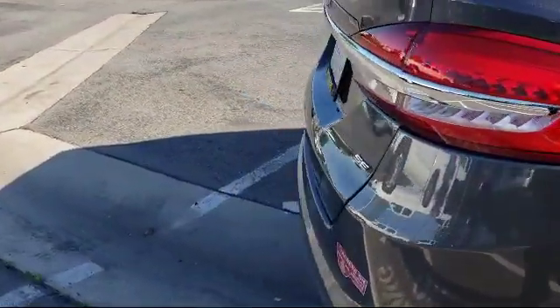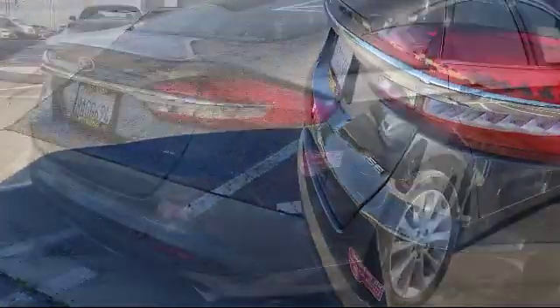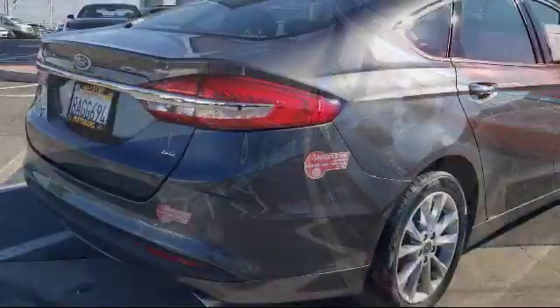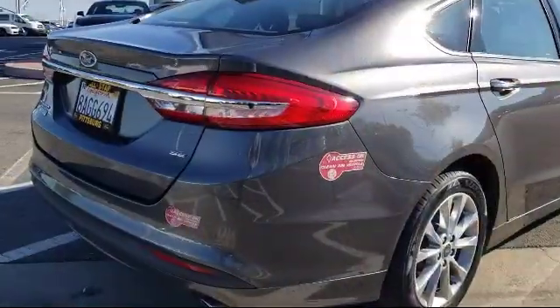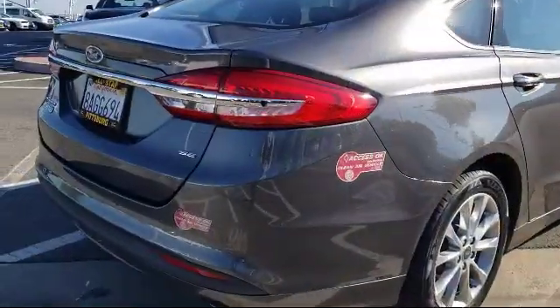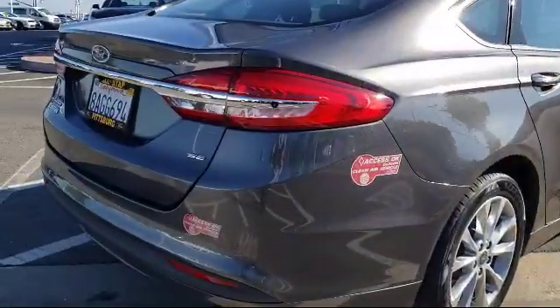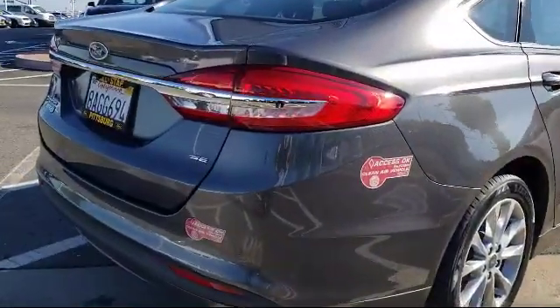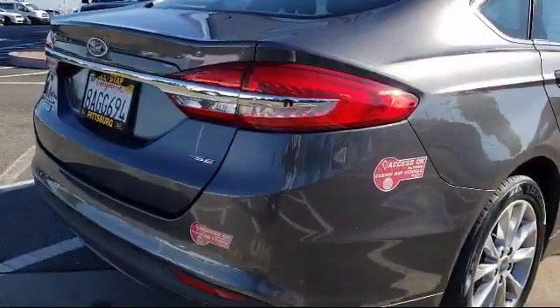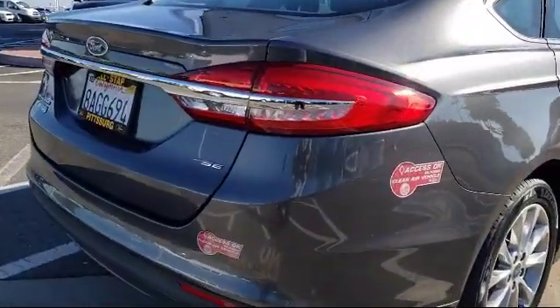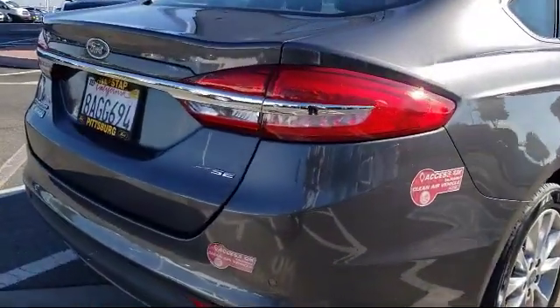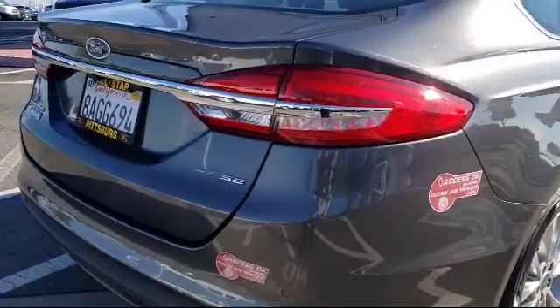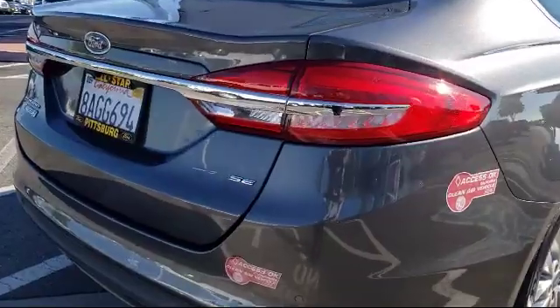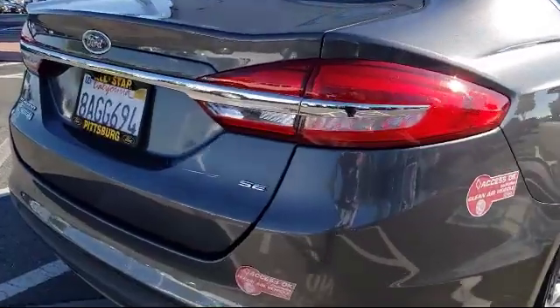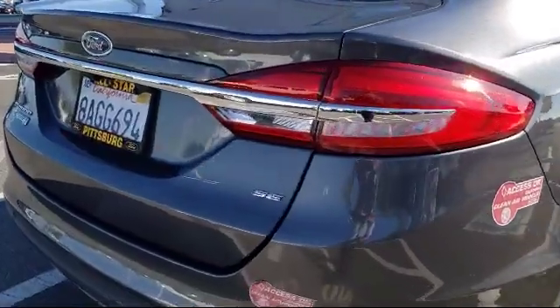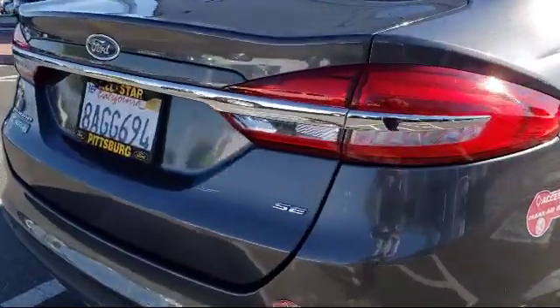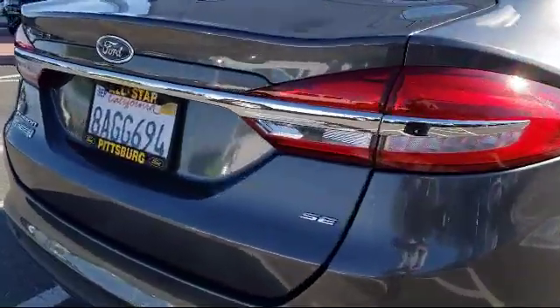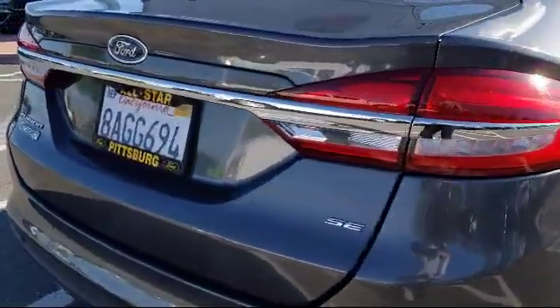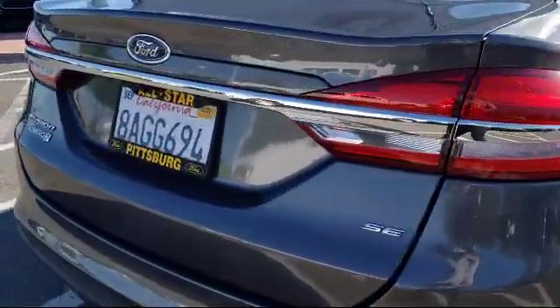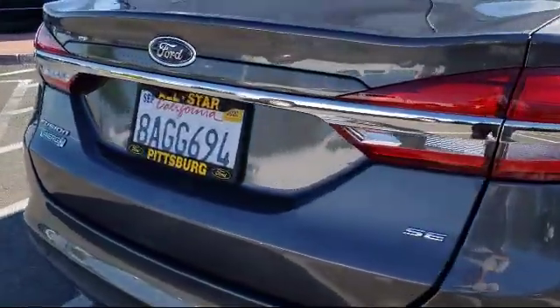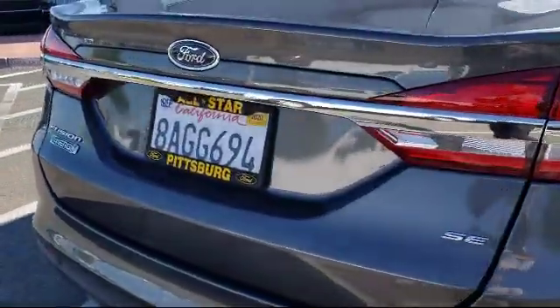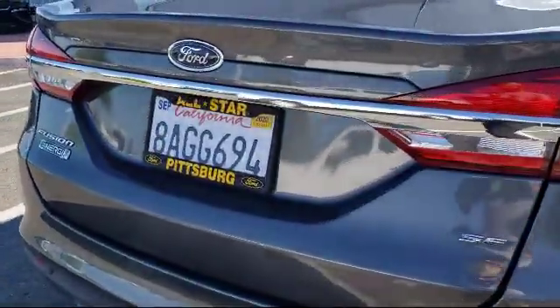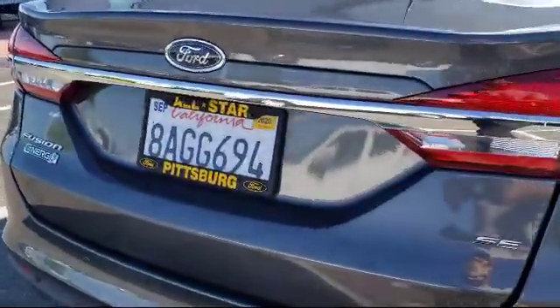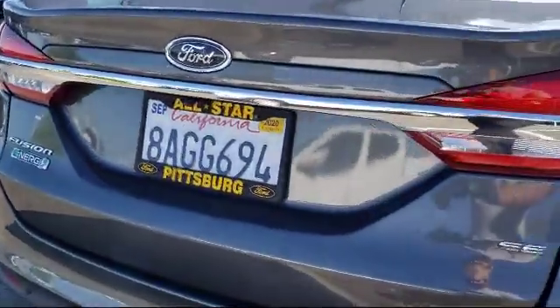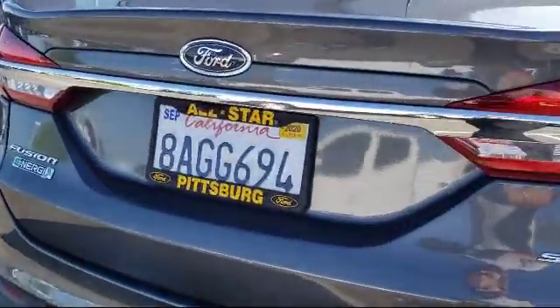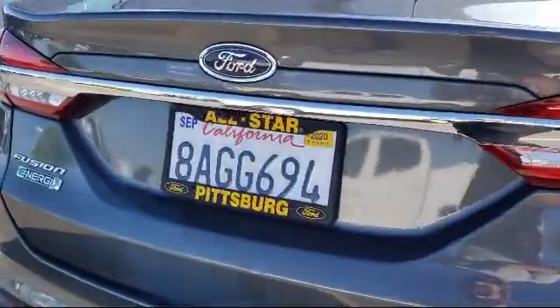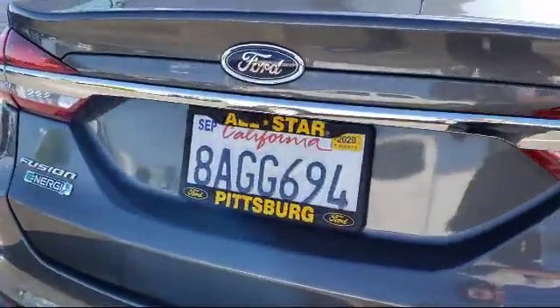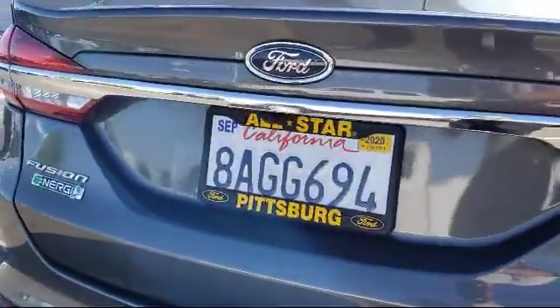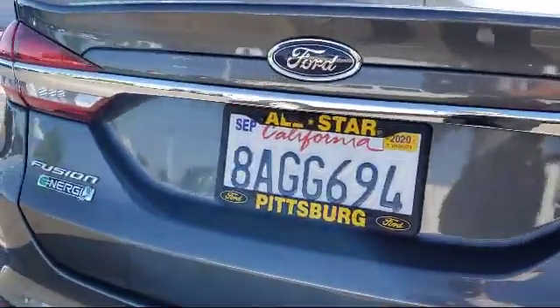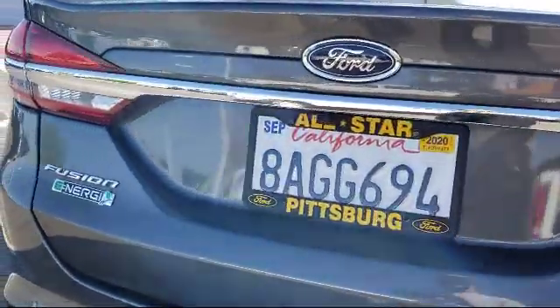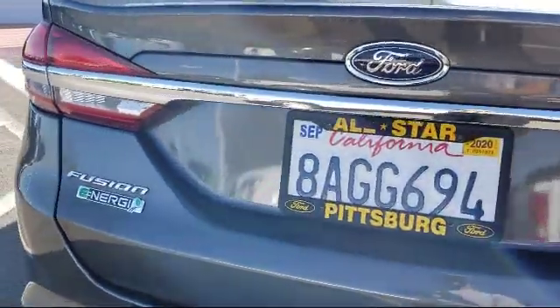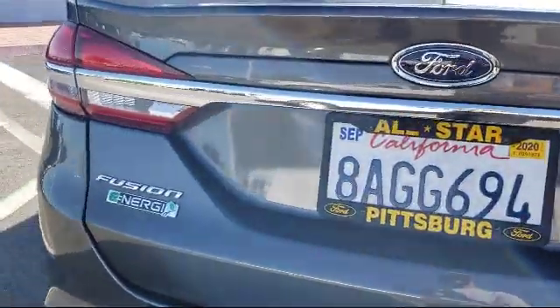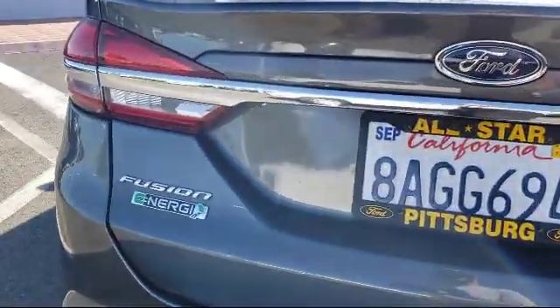At All-Star Ford, we take pride in bringing you innovation and convenience with our like-new line of pre-owned vehicles.